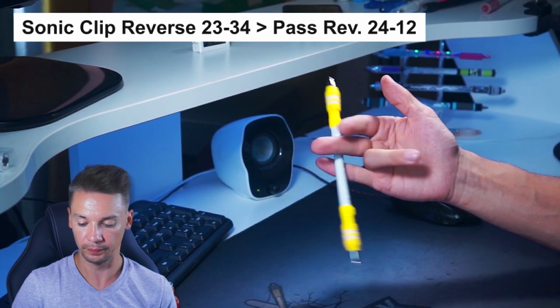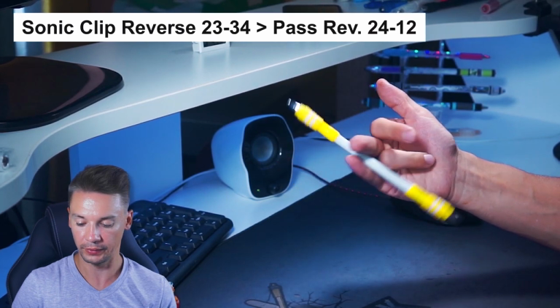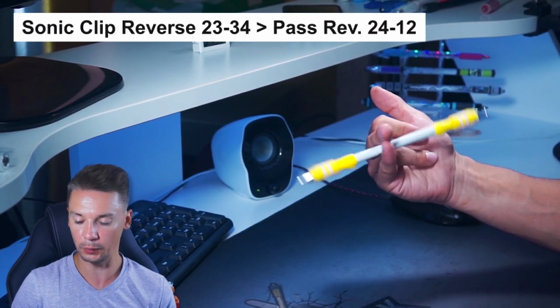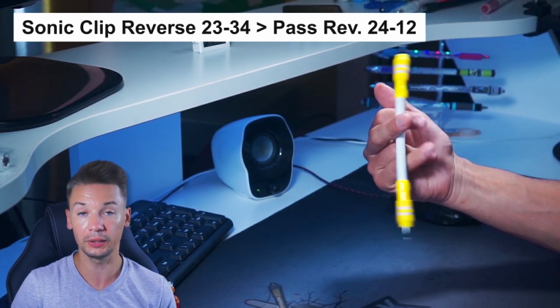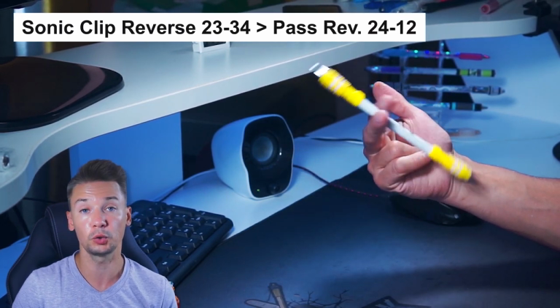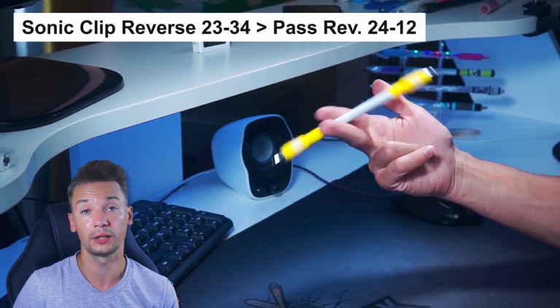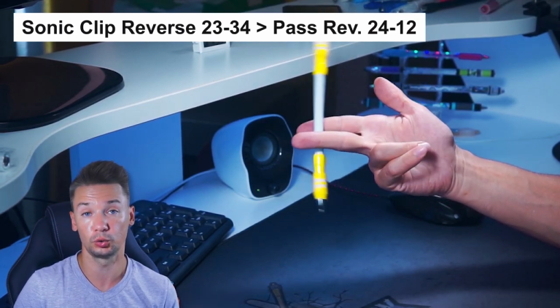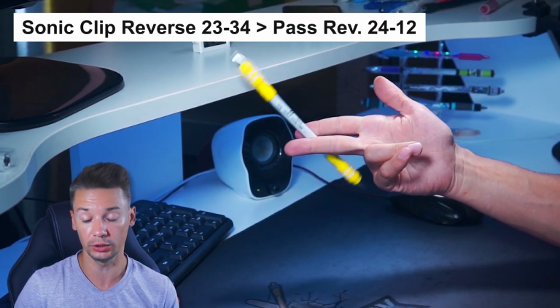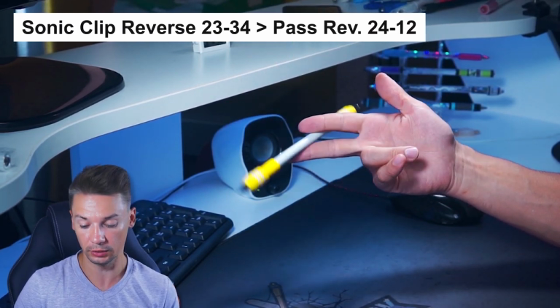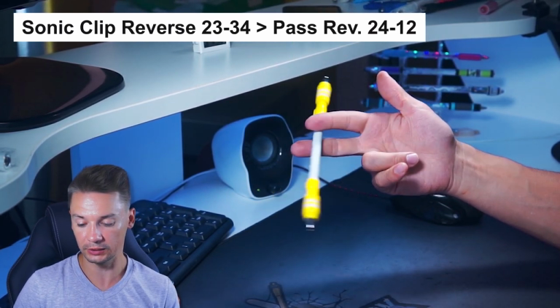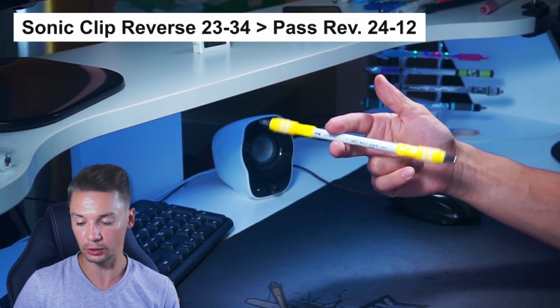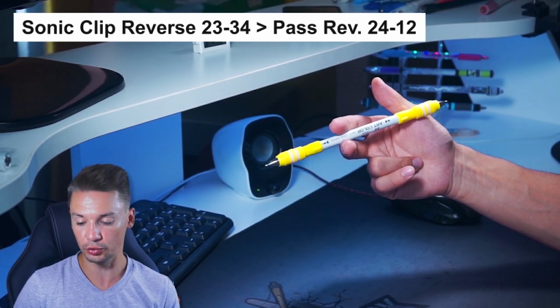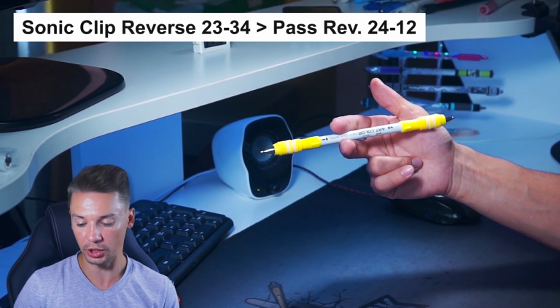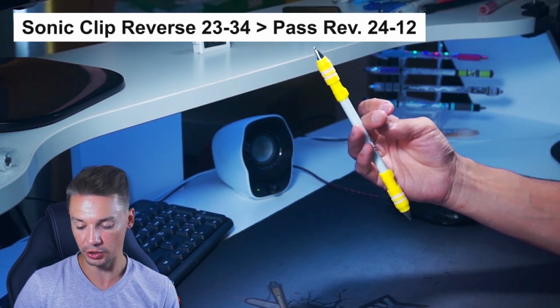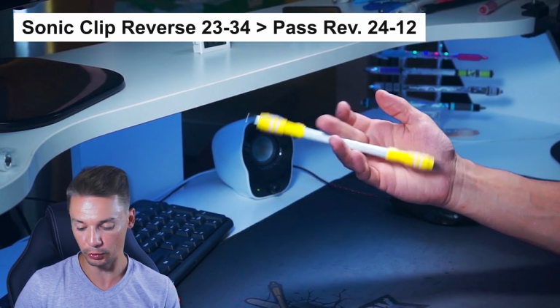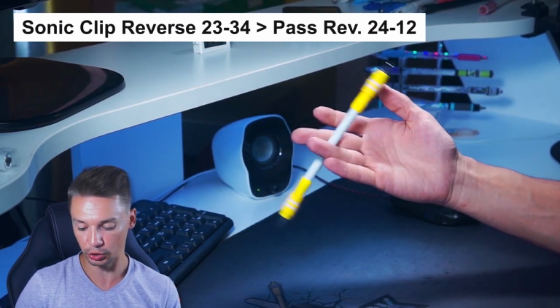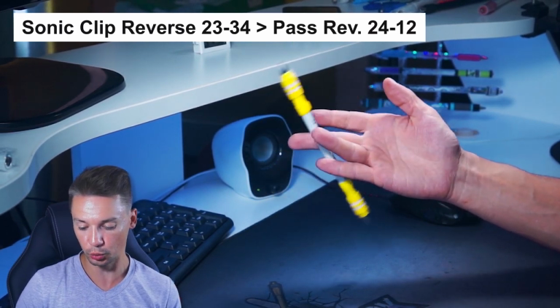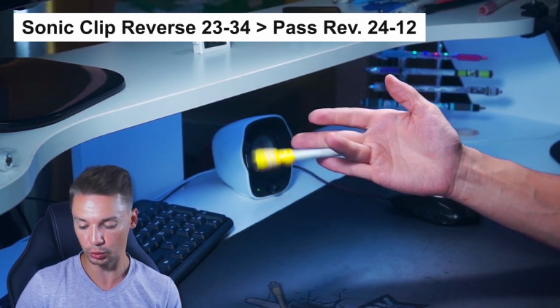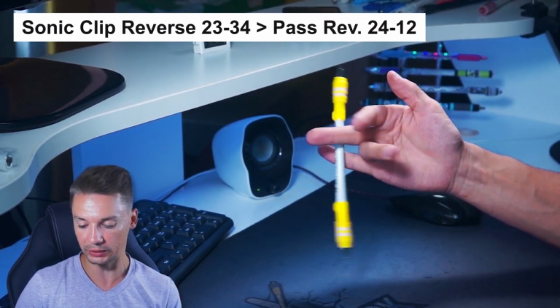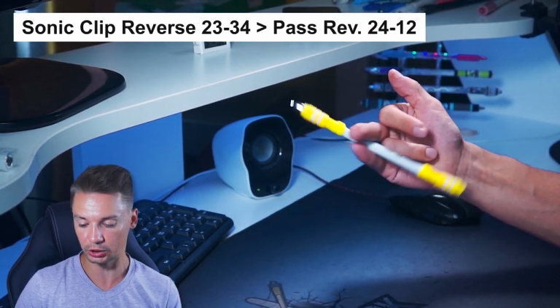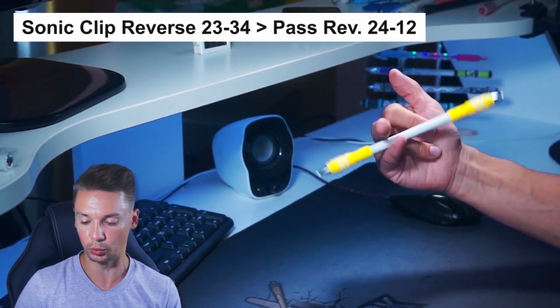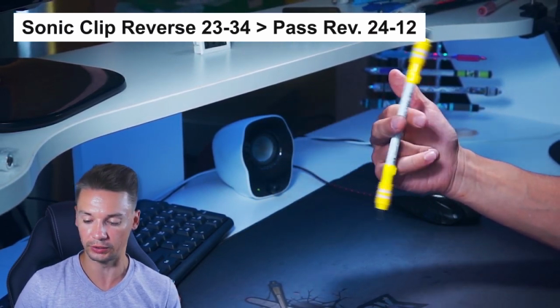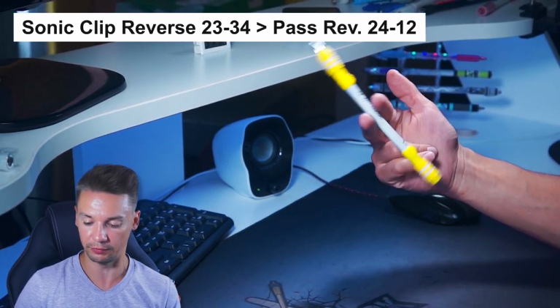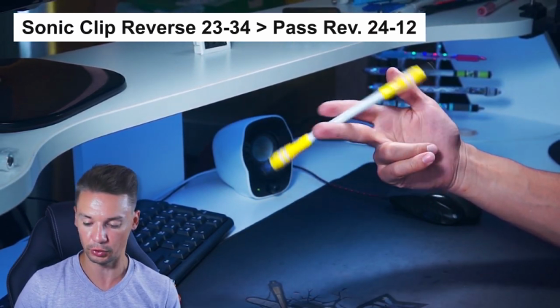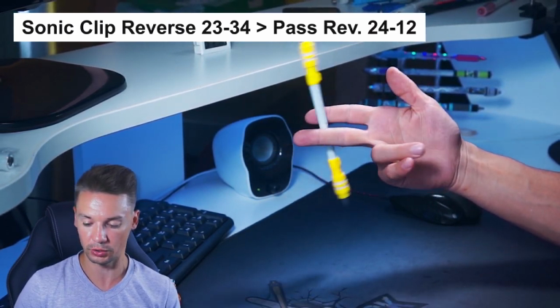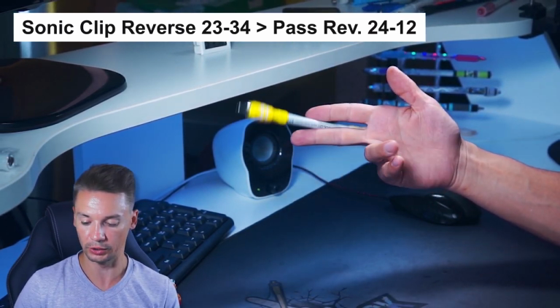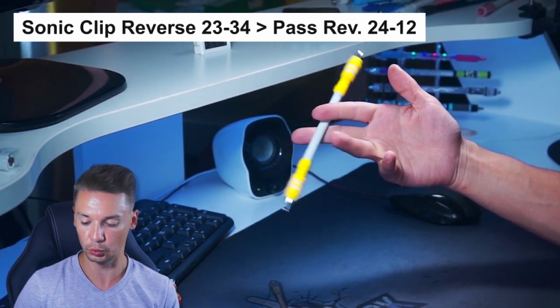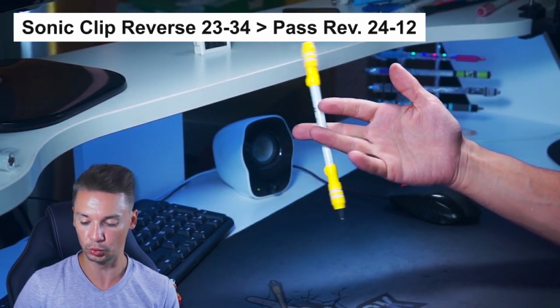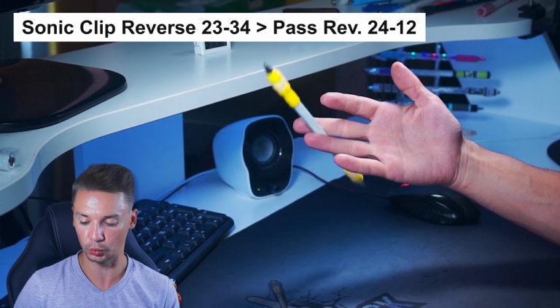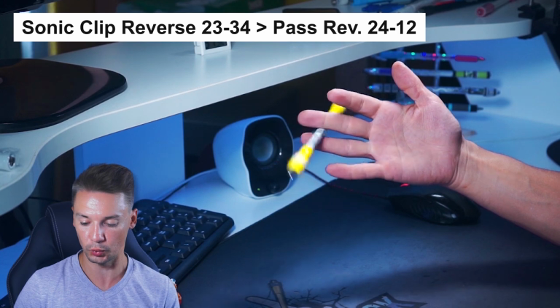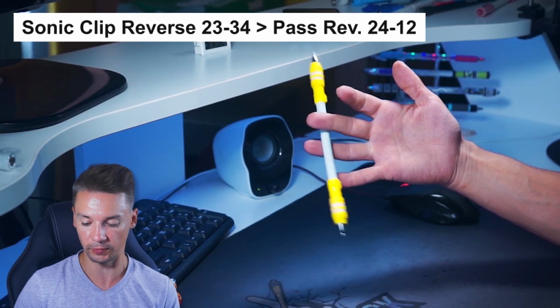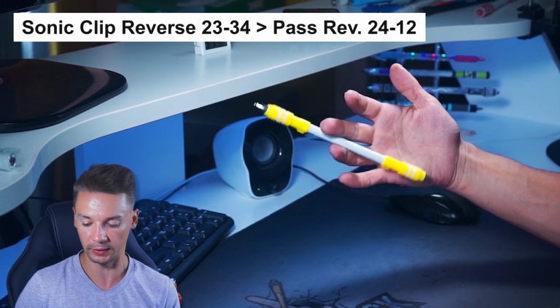Then, when you can do it, instead of Charge Reverse, do Twisted Sonic Reverse 1-2 to 2-3.